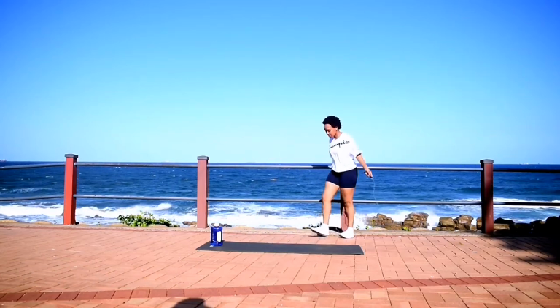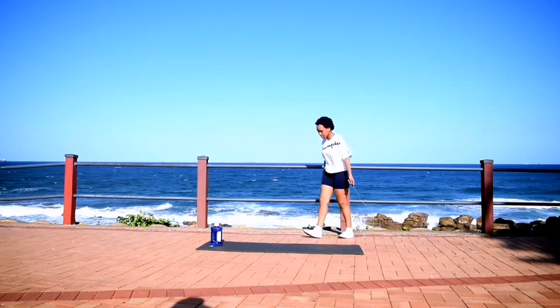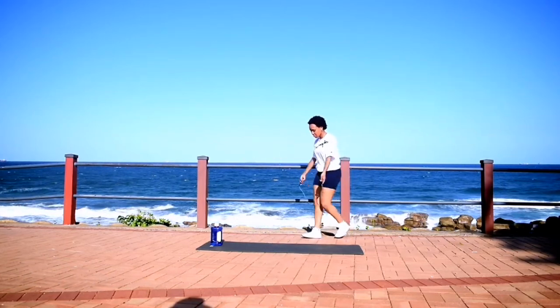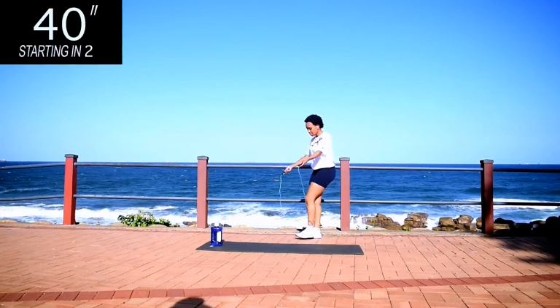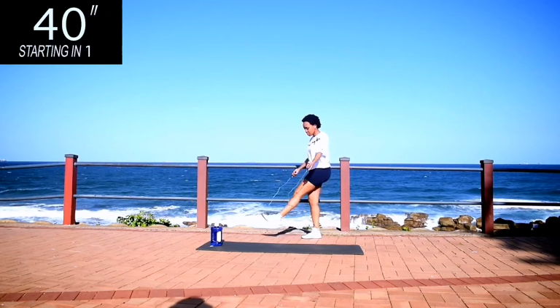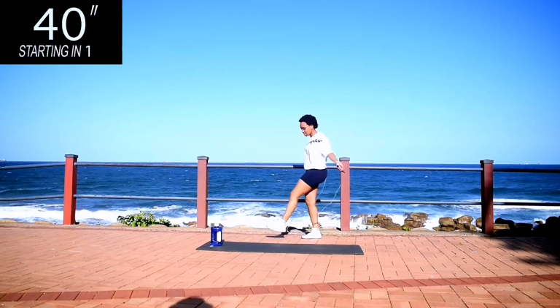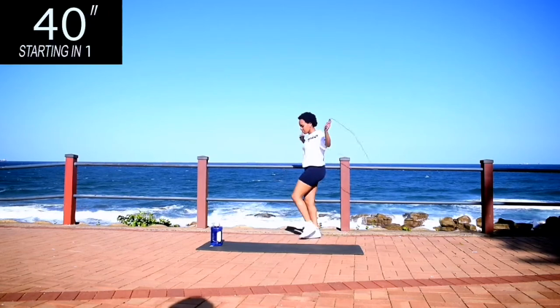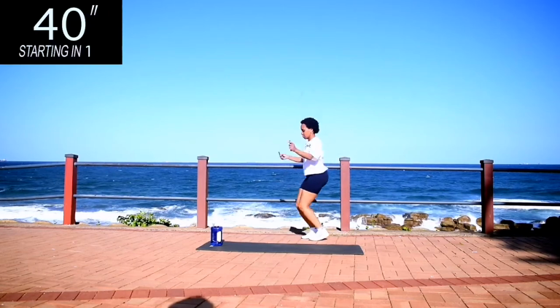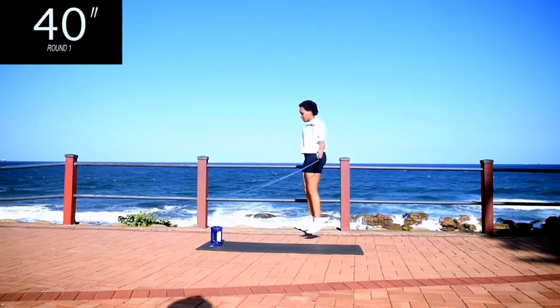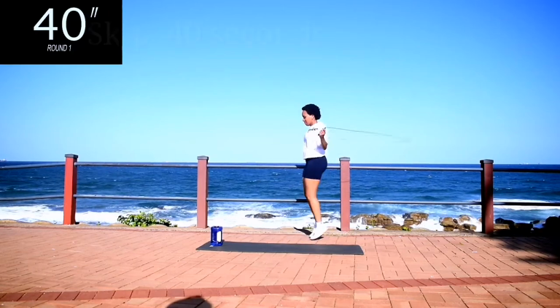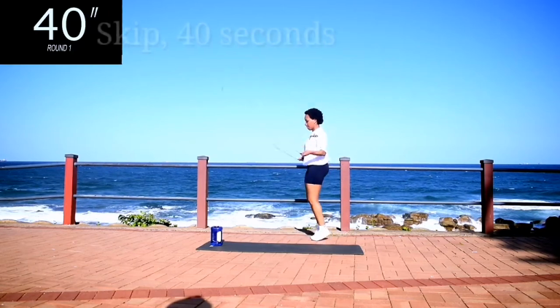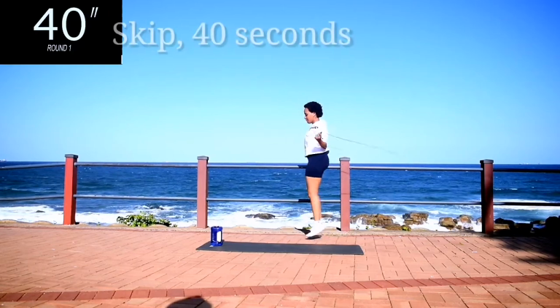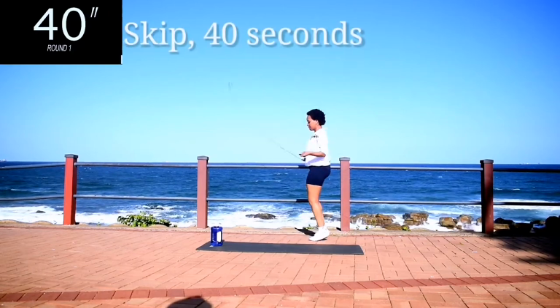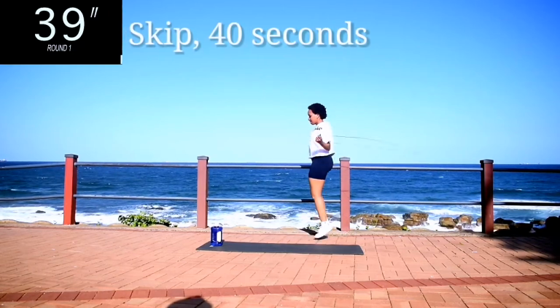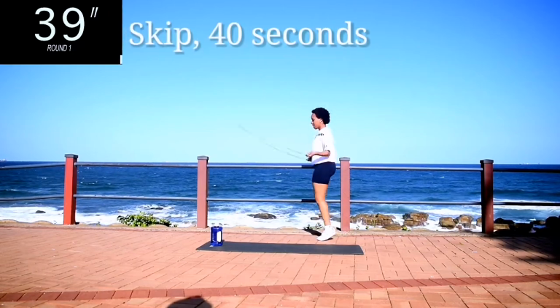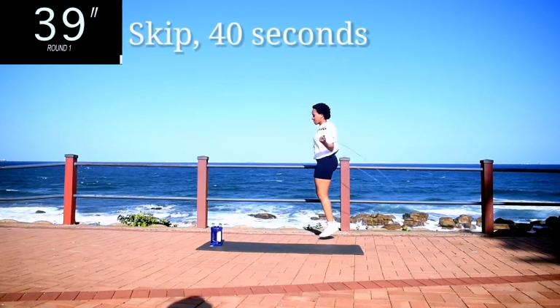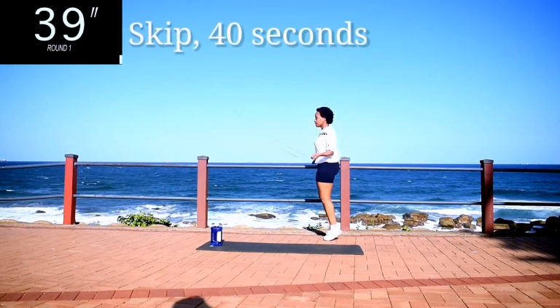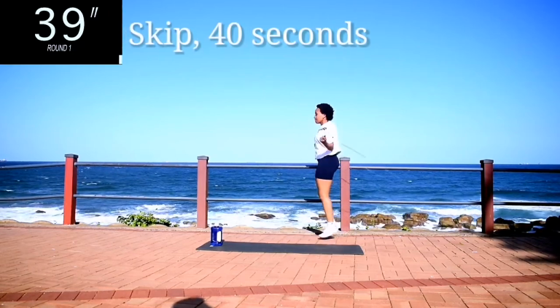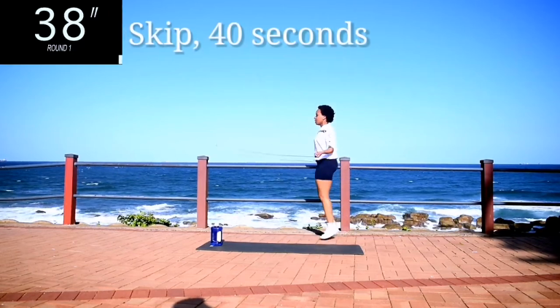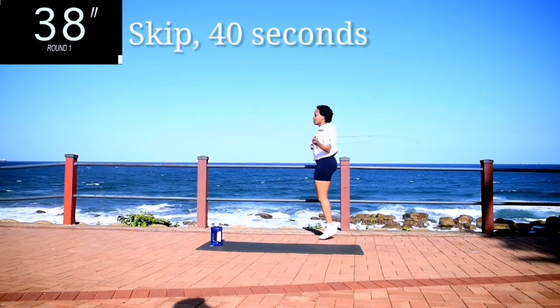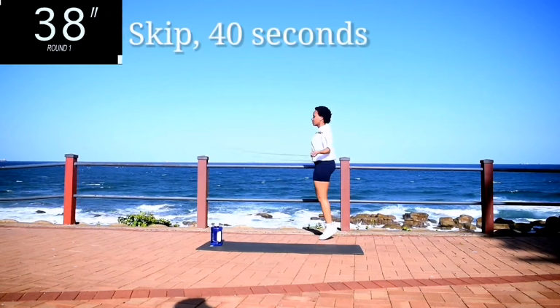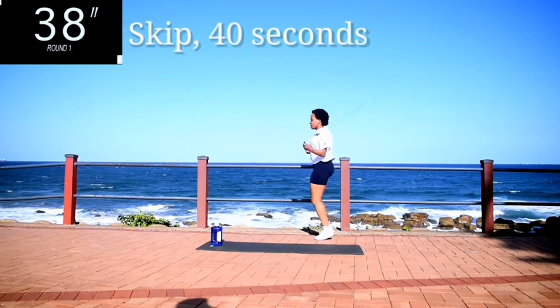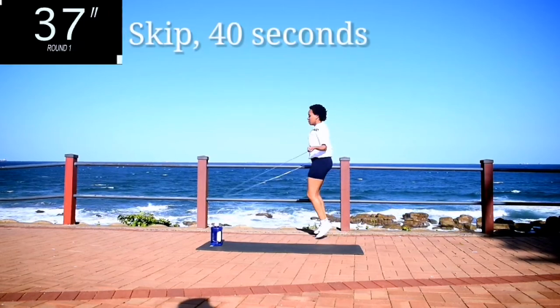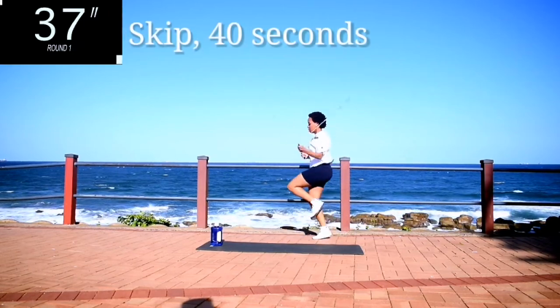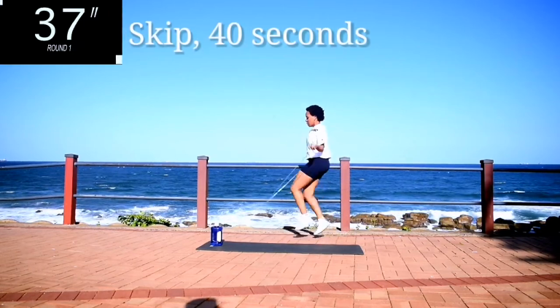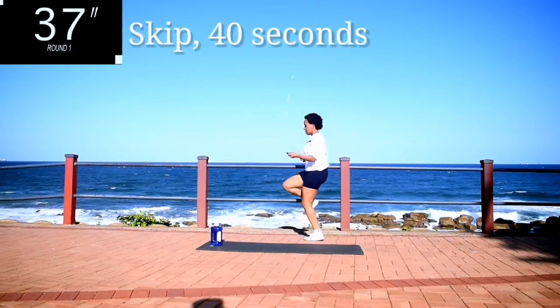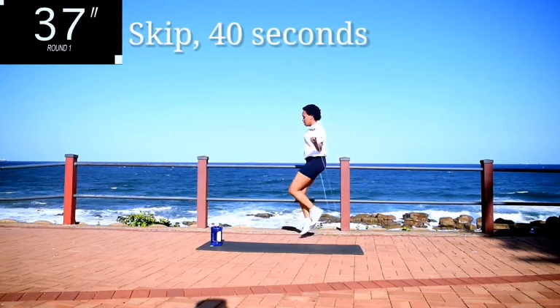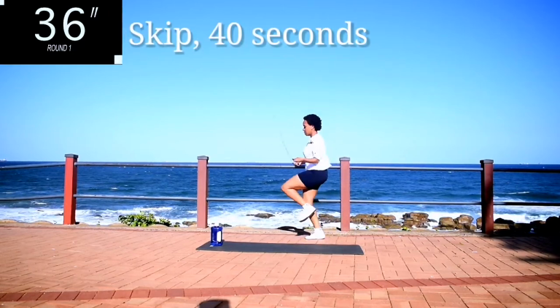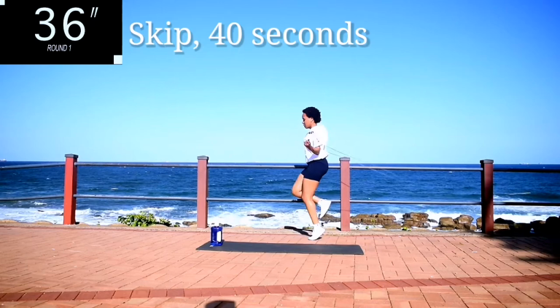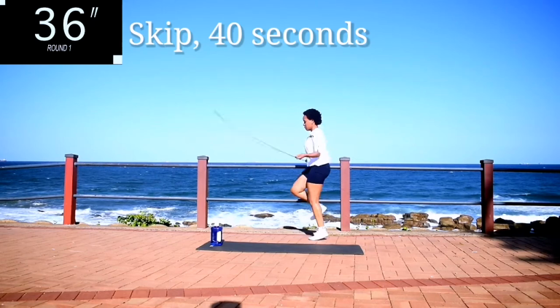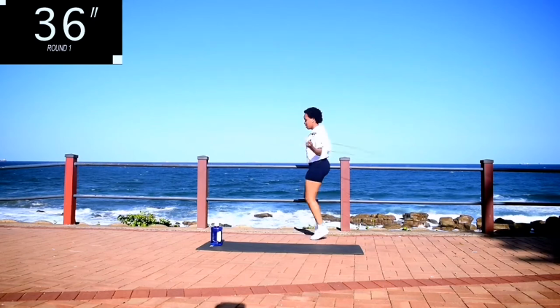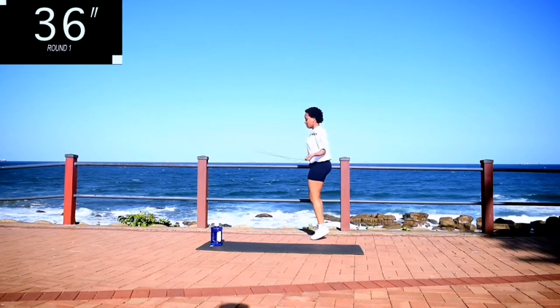Please remember to like this video, it really helps my channel grow. And we're starting off with jump rope for 40 seconds.